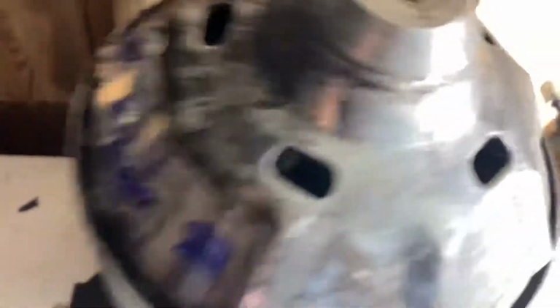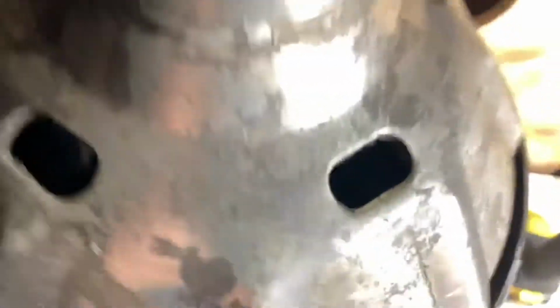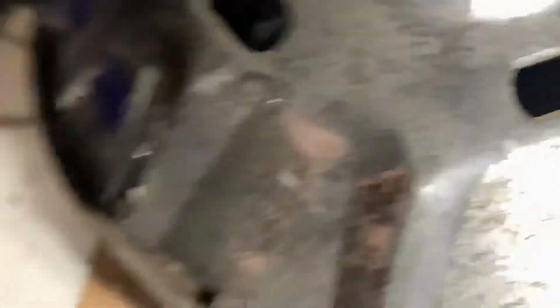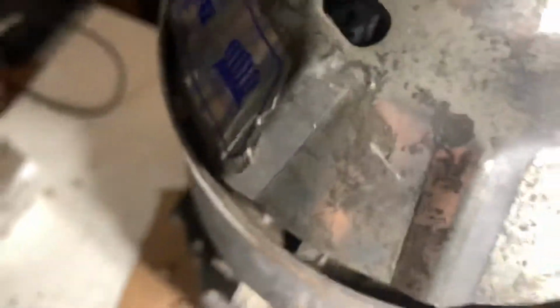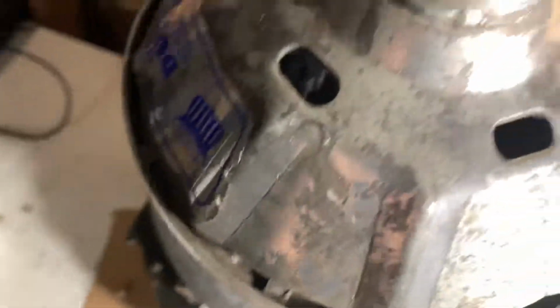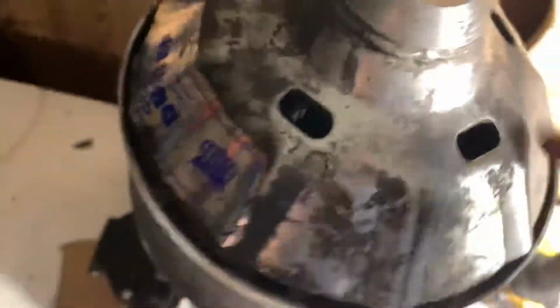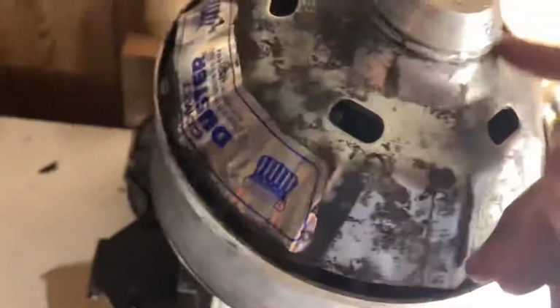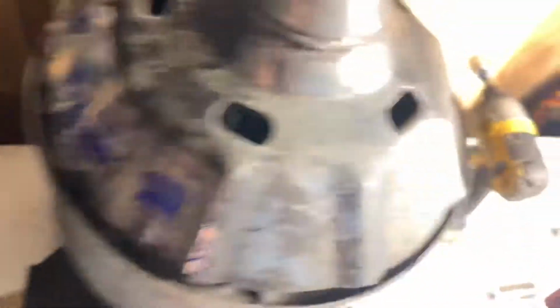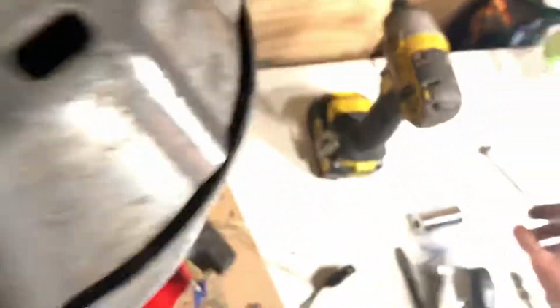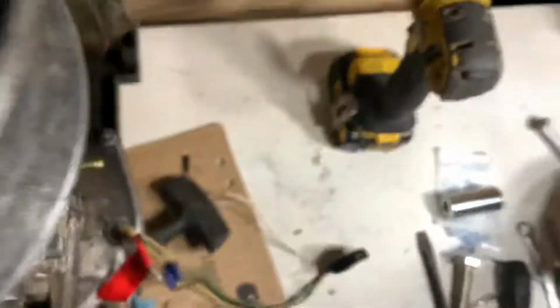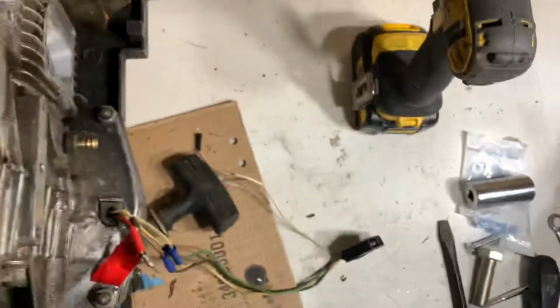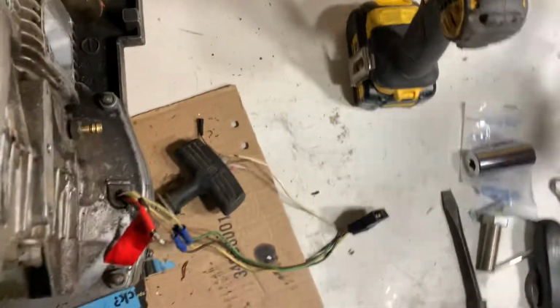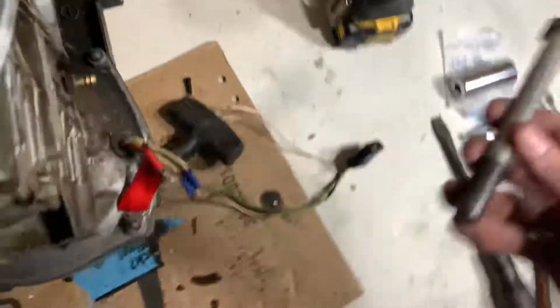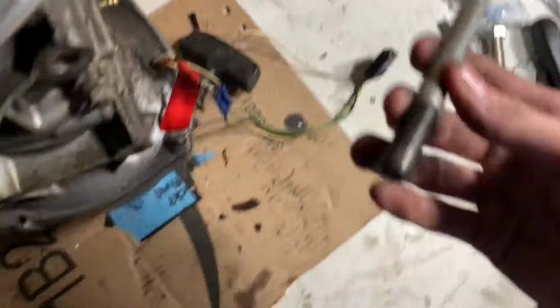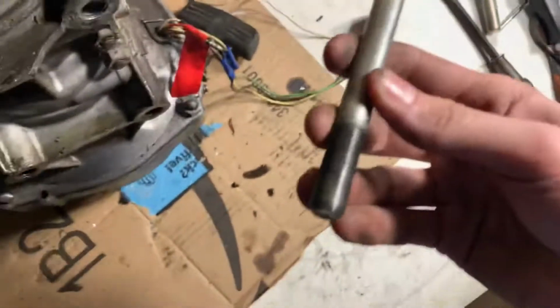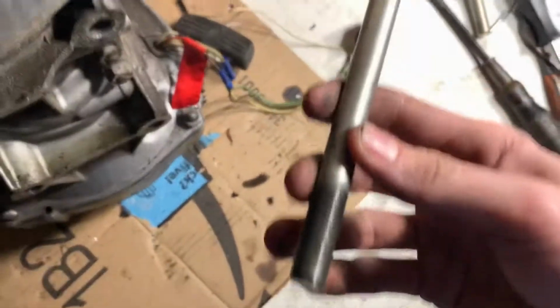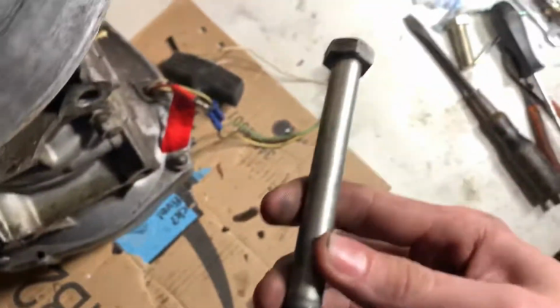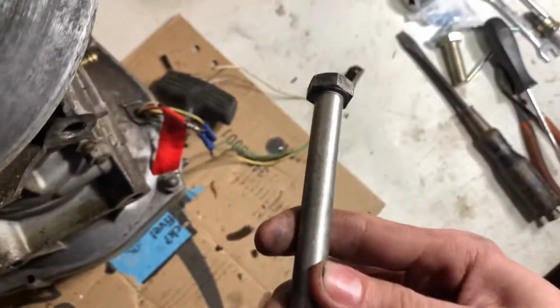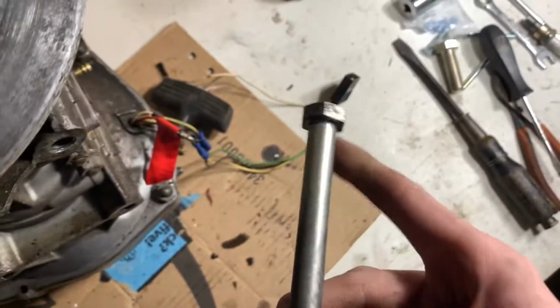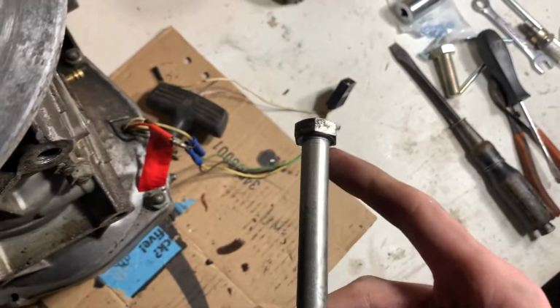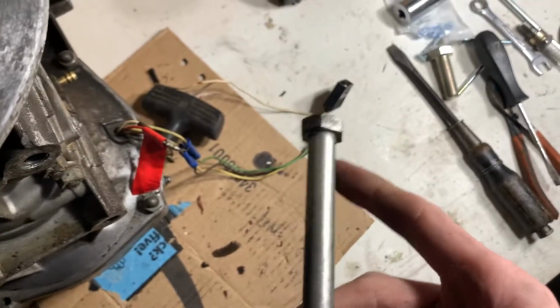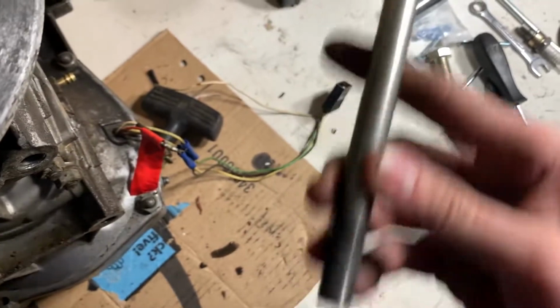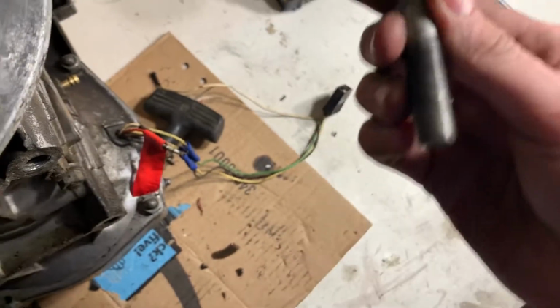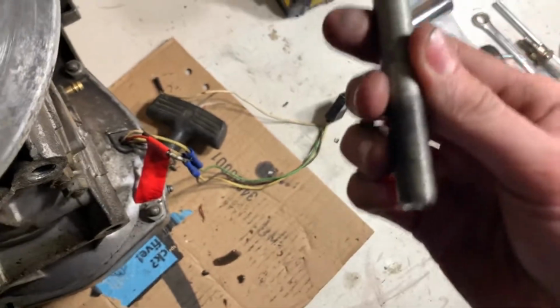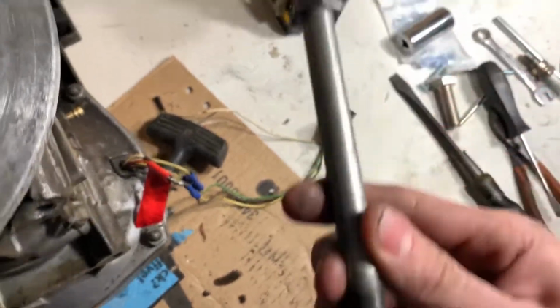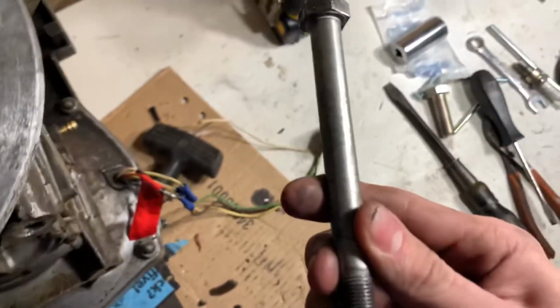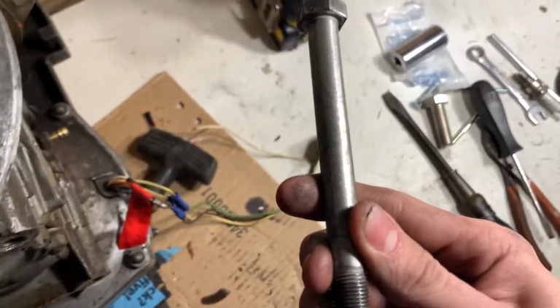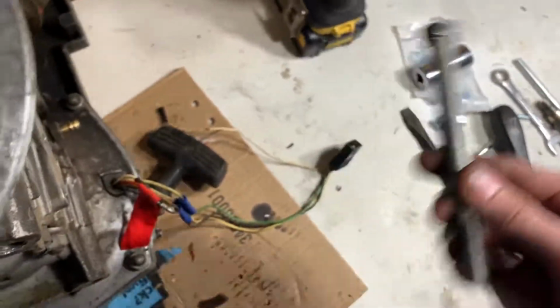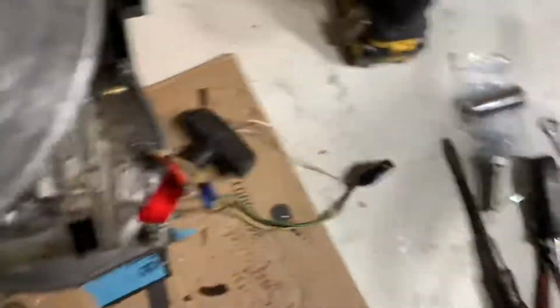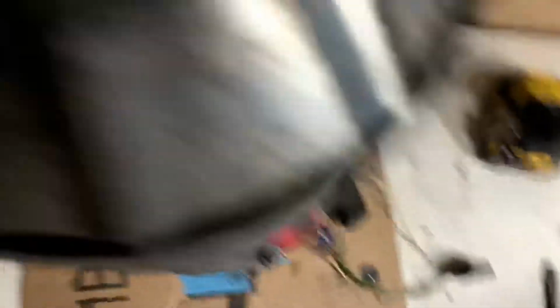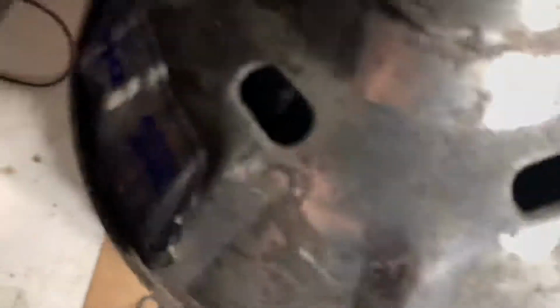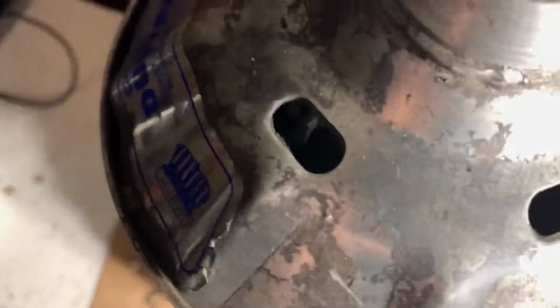Your puller needs to have basically the reverse of this, where the threads are up here and it's like a long collar to push it off.